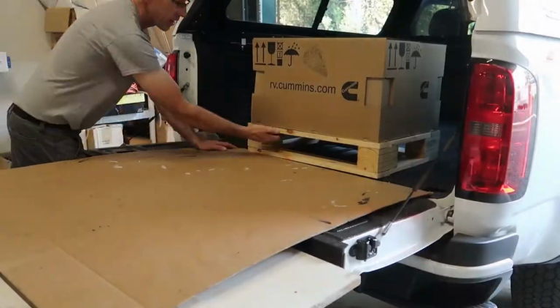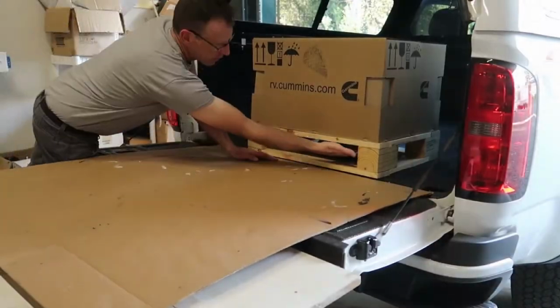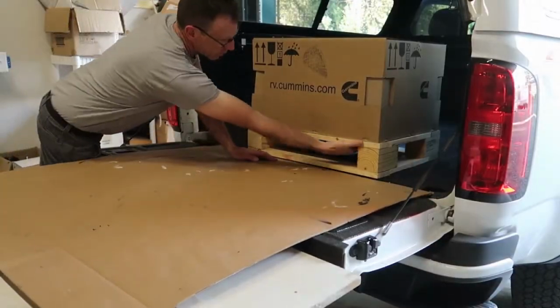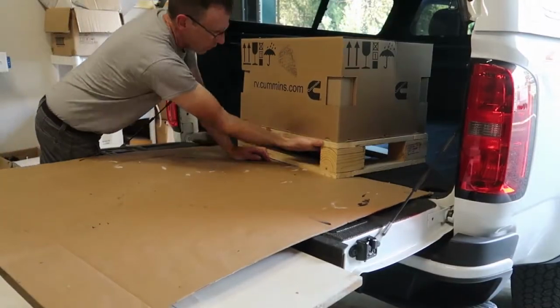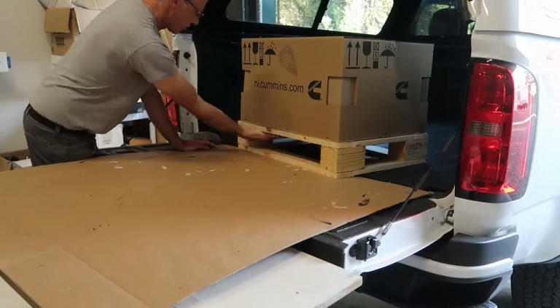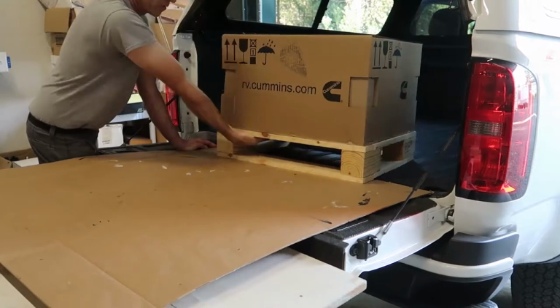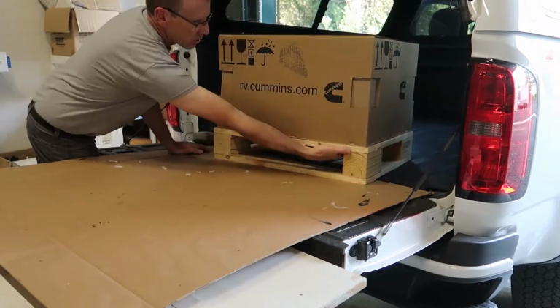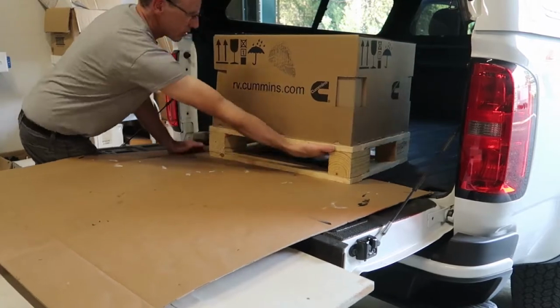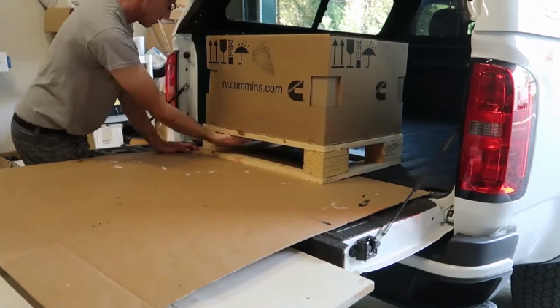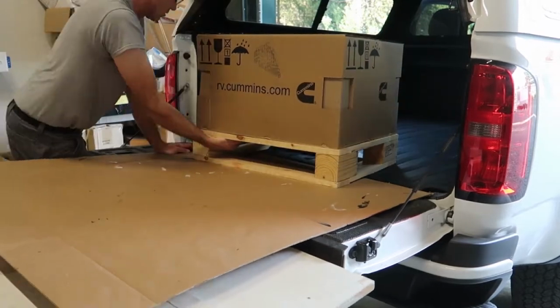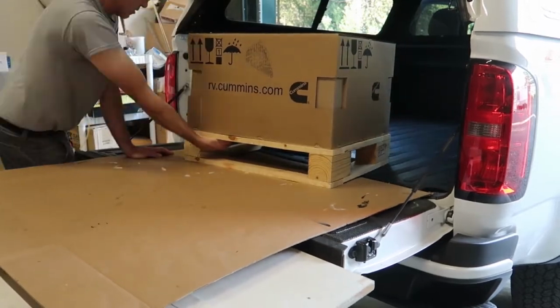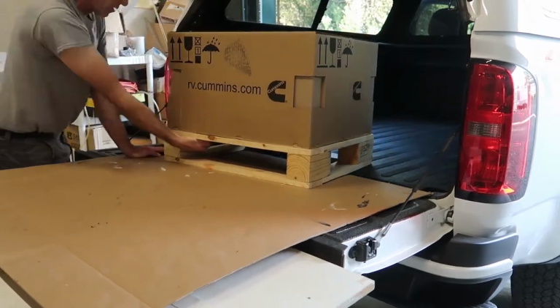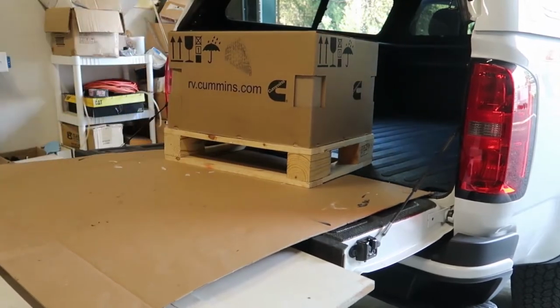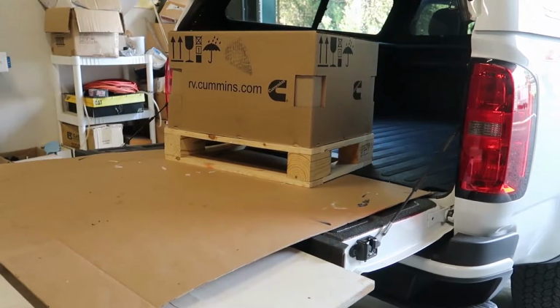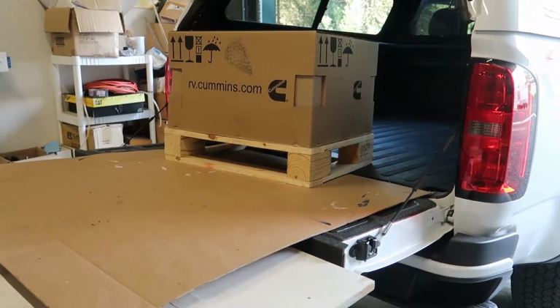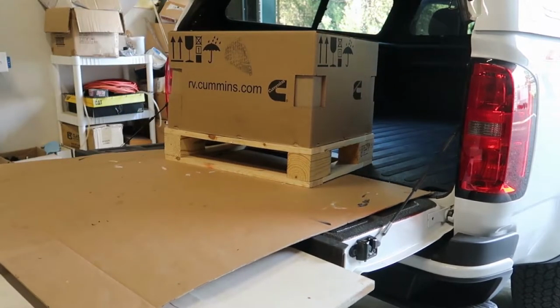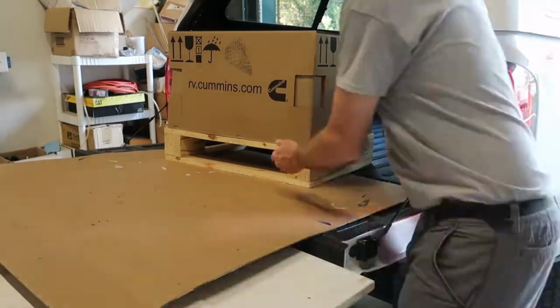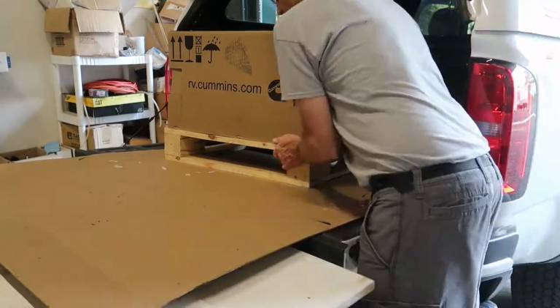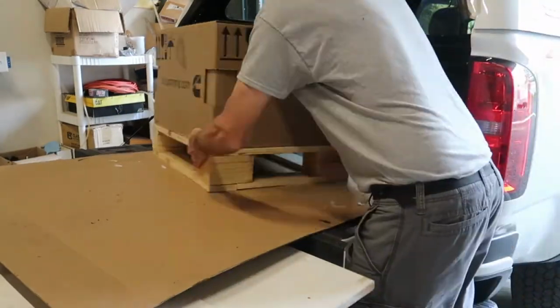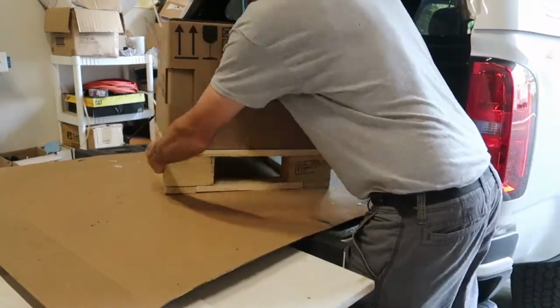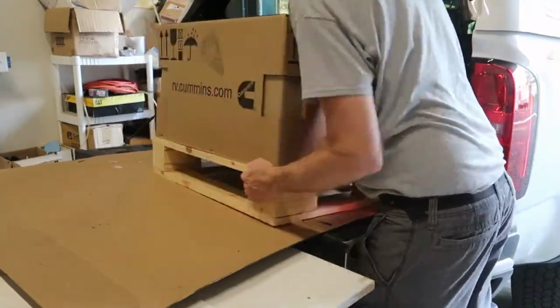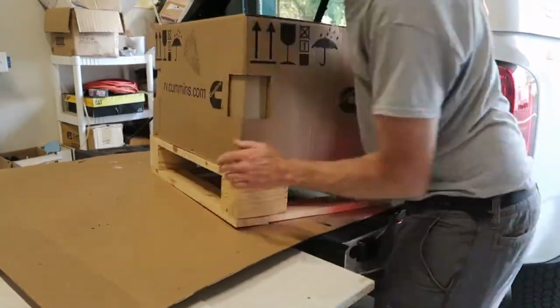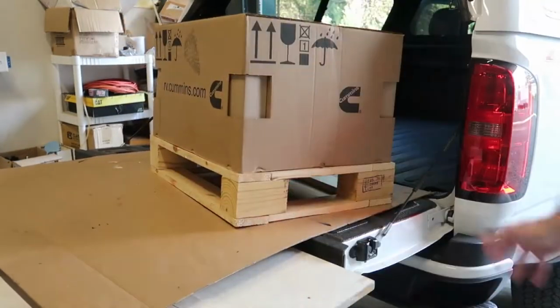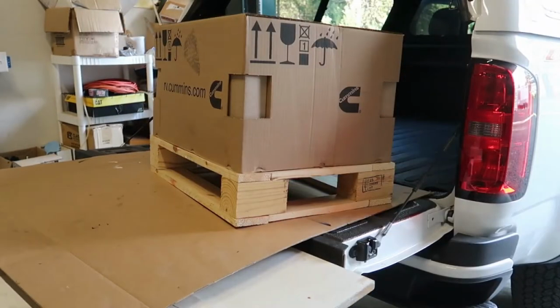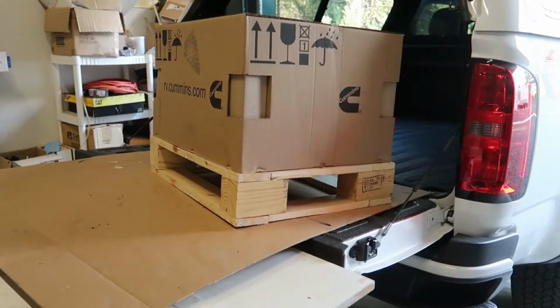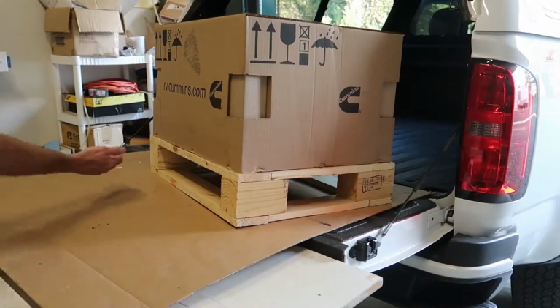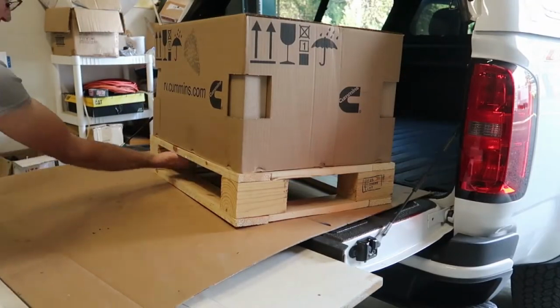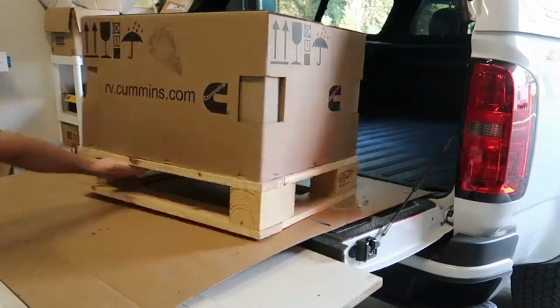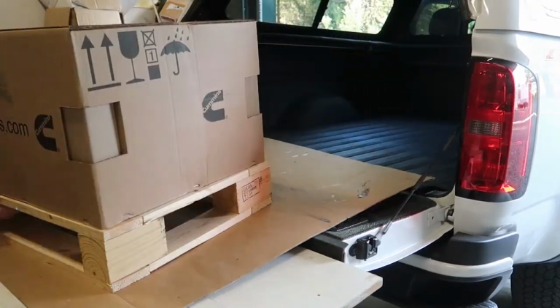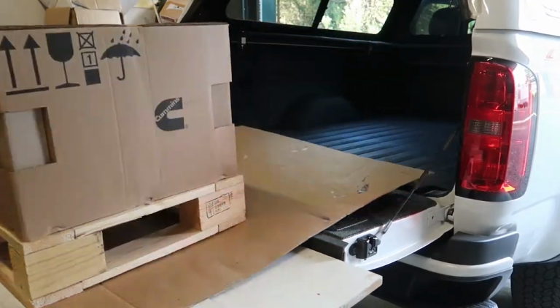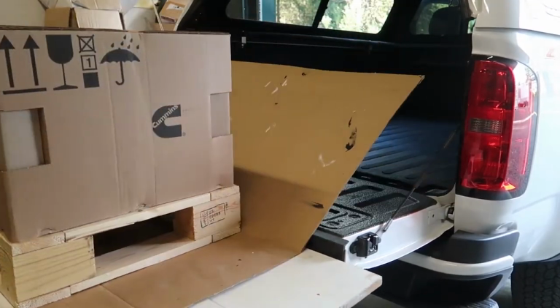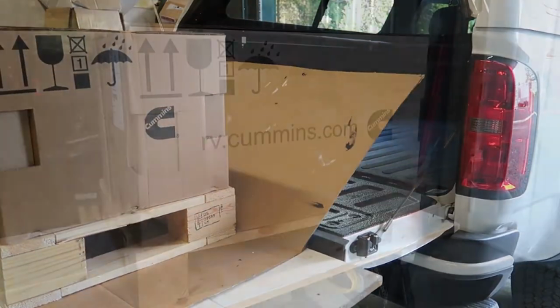I threw a little piece of cardboard down on my tailgate and then slid the little pallet out.